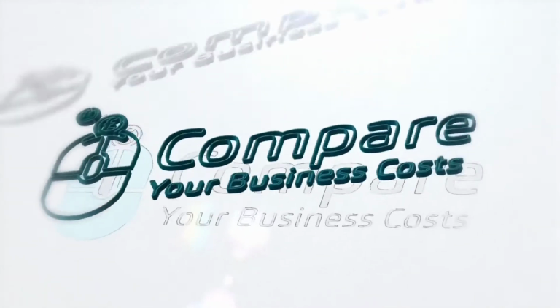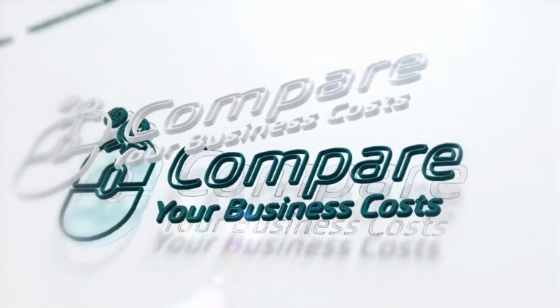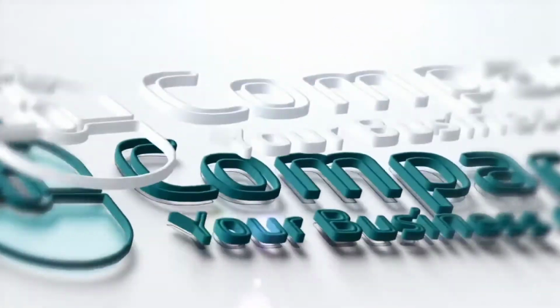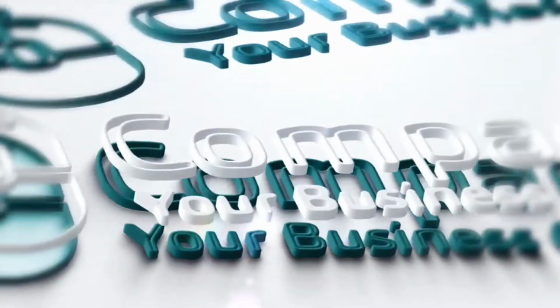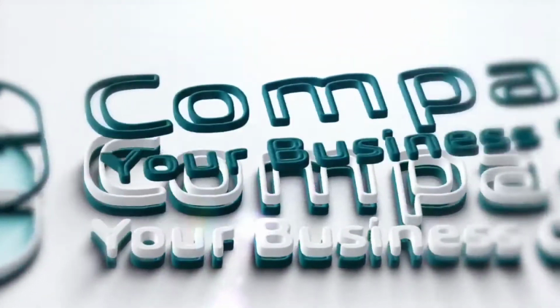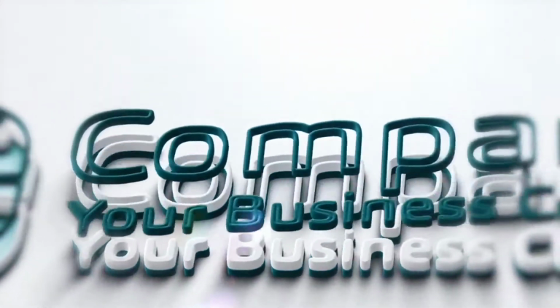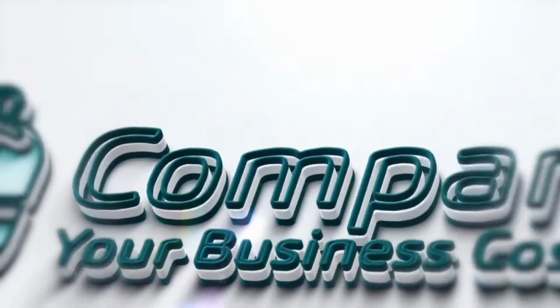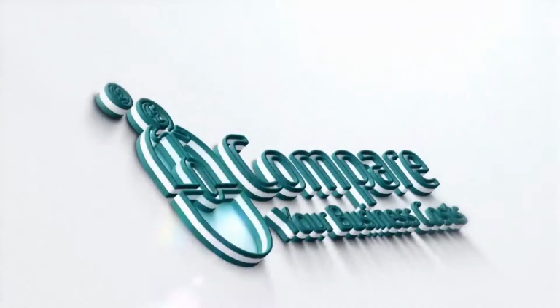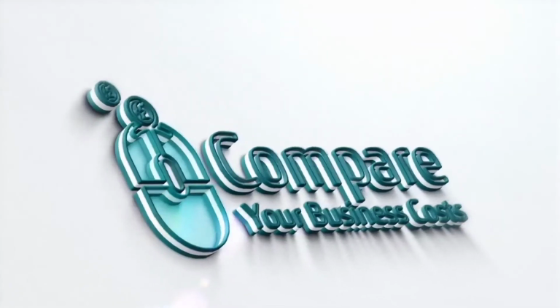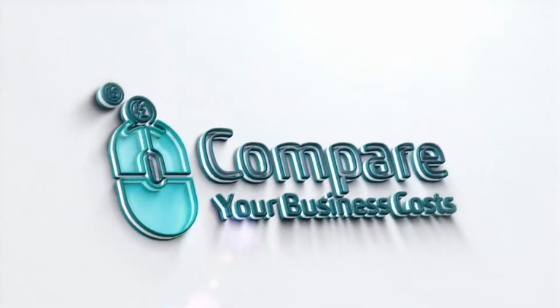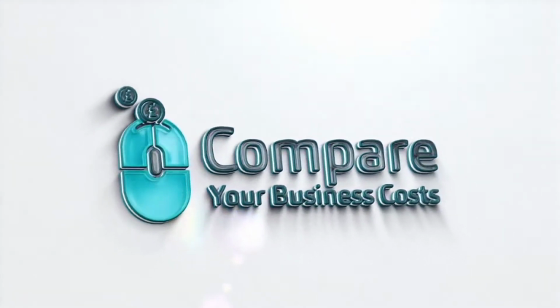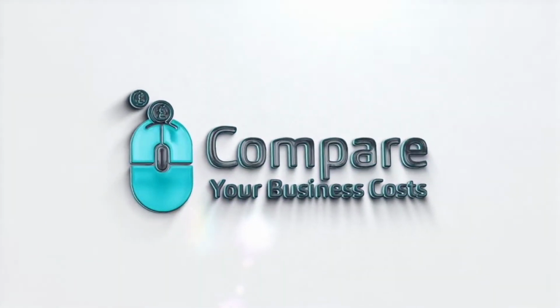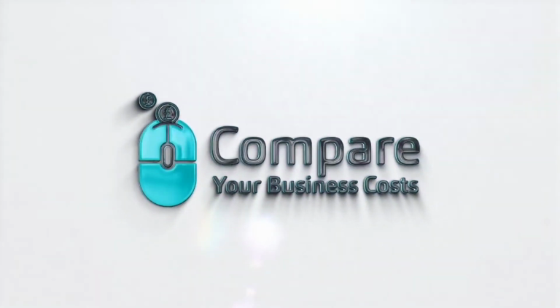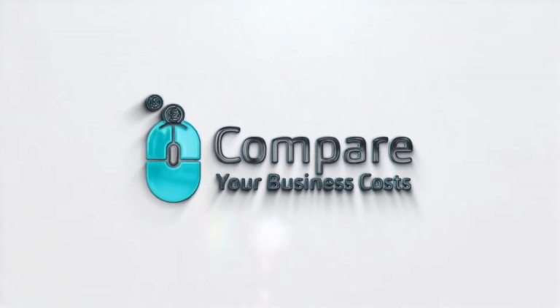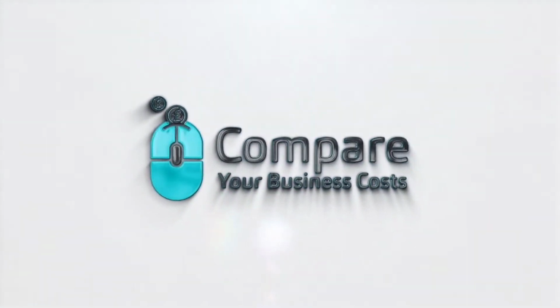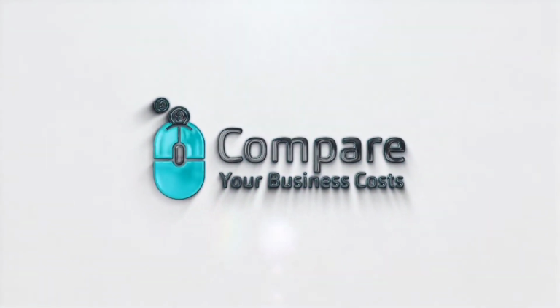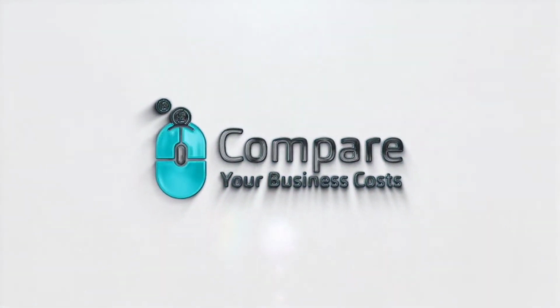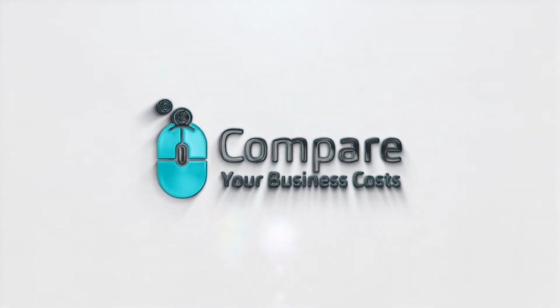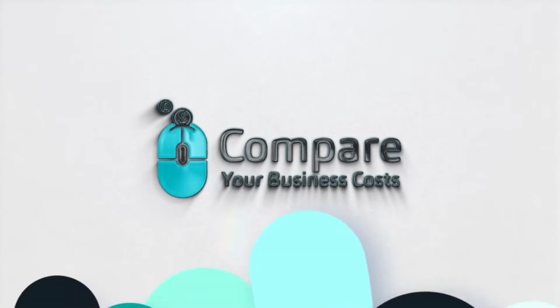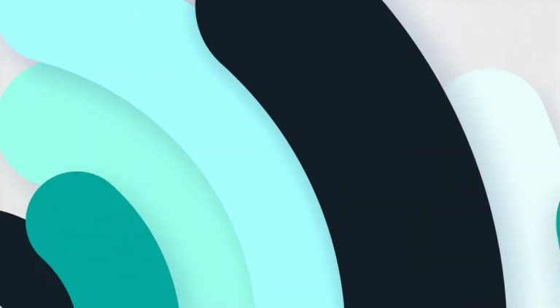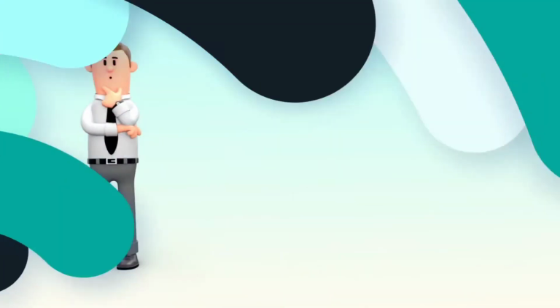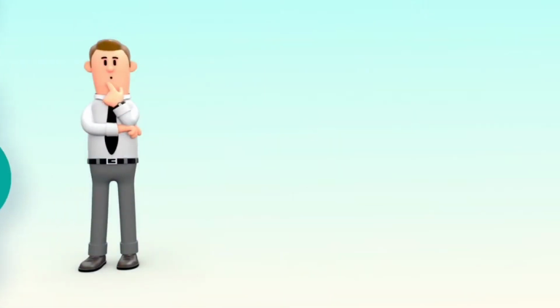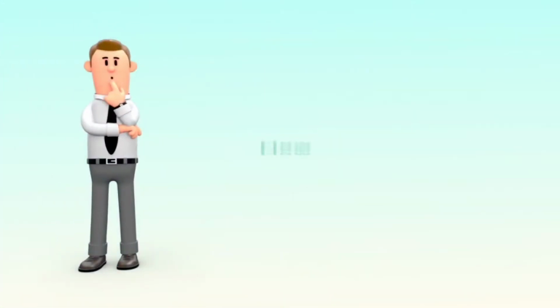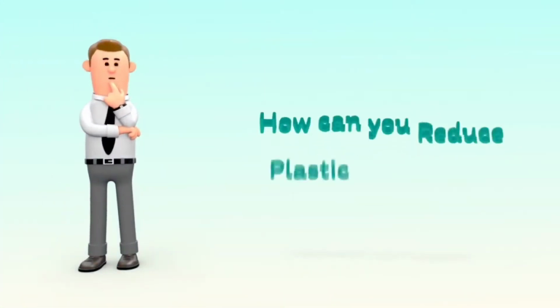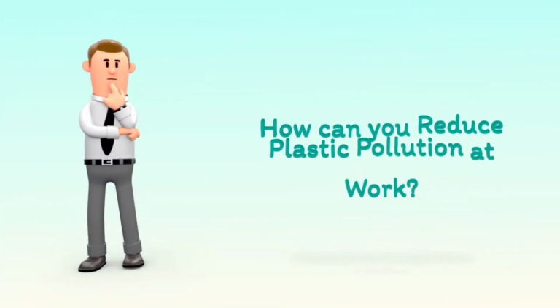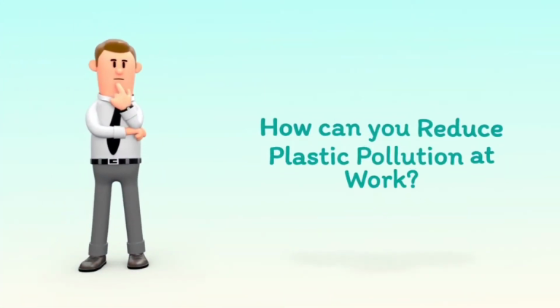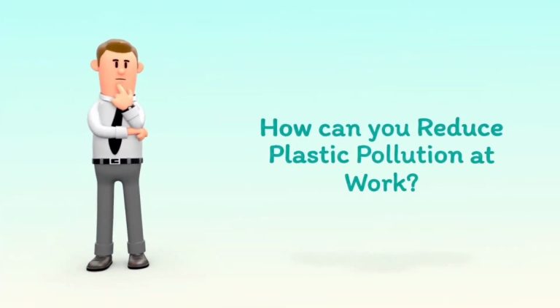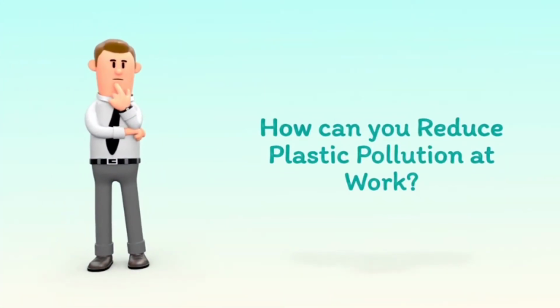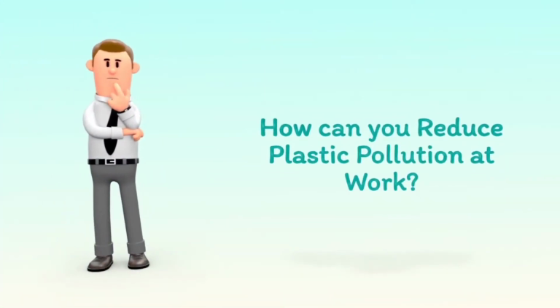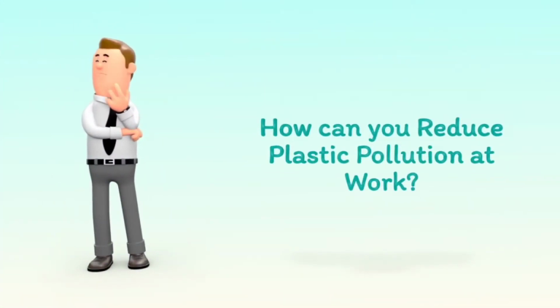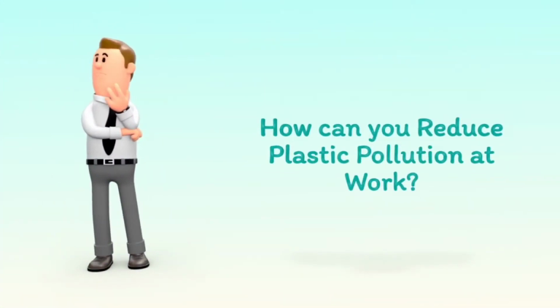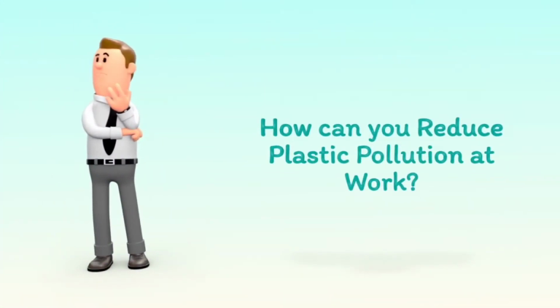Welcome to Compare Your Business Costs. How can you reduce plastic pollution at work?